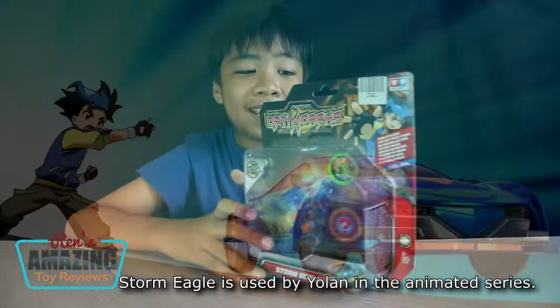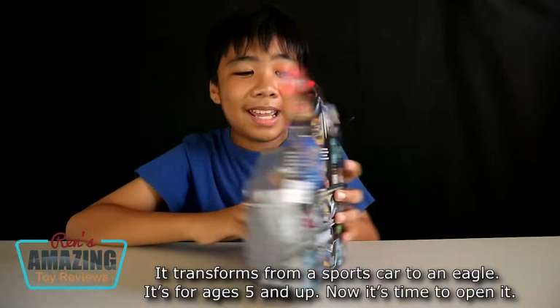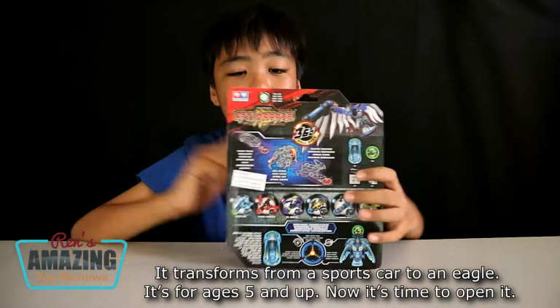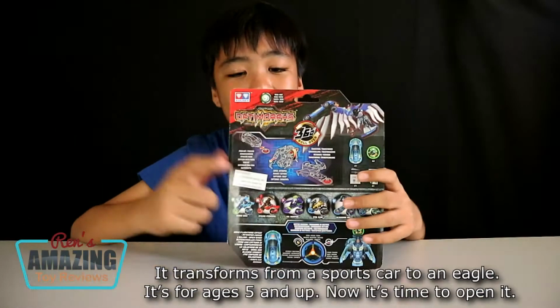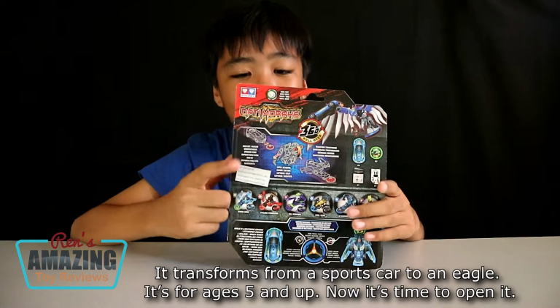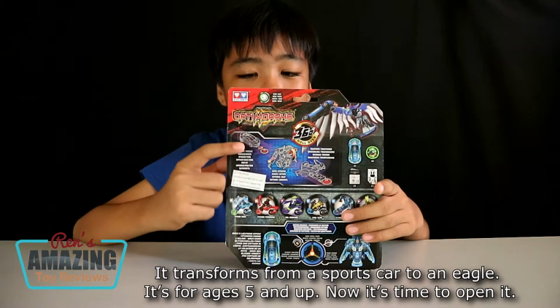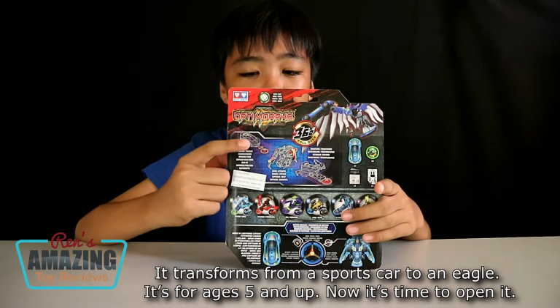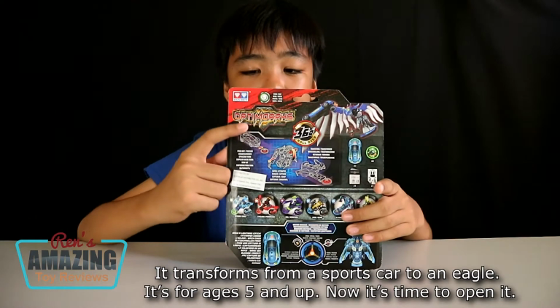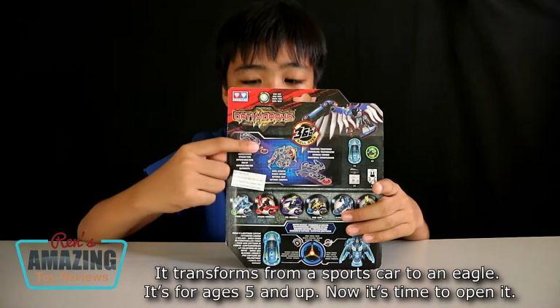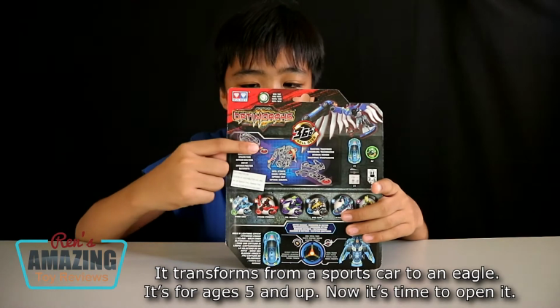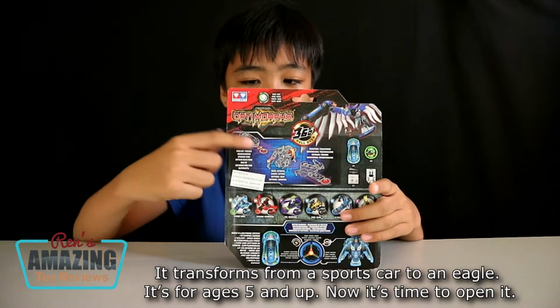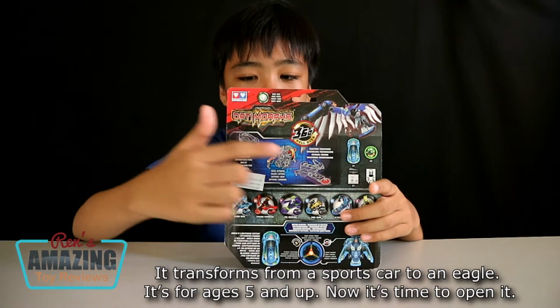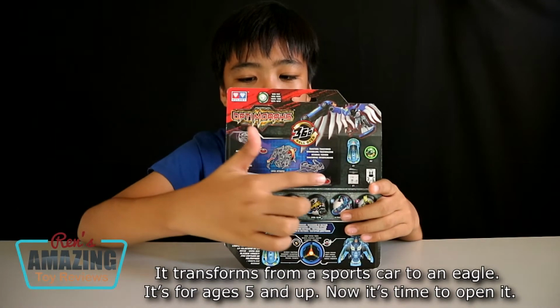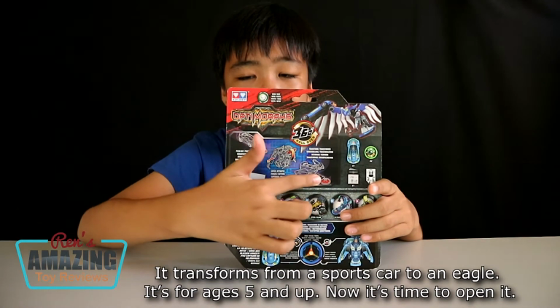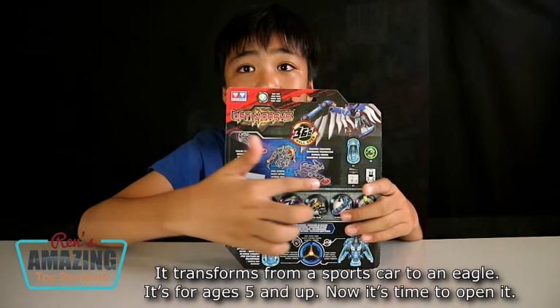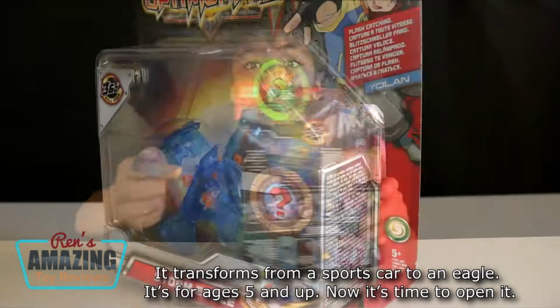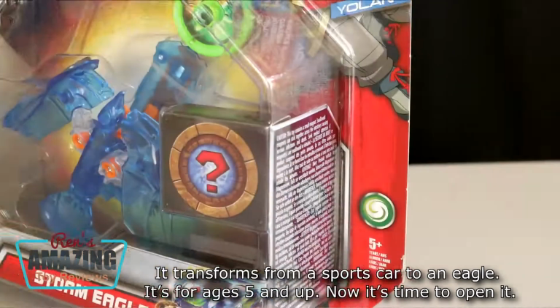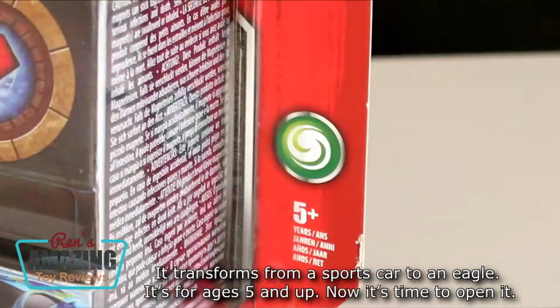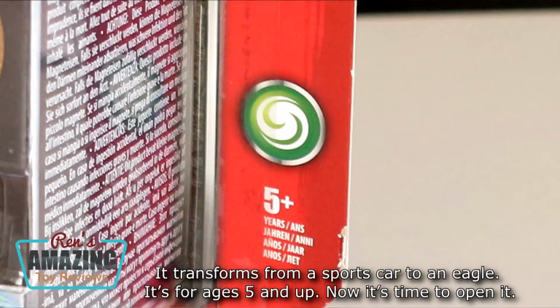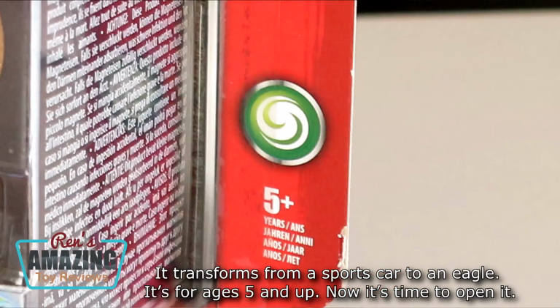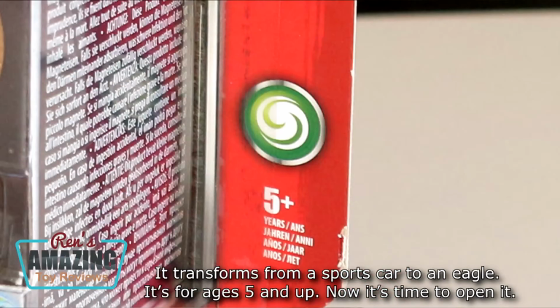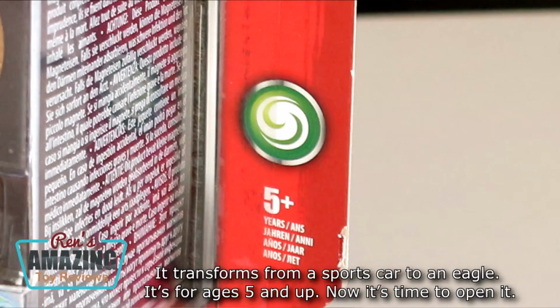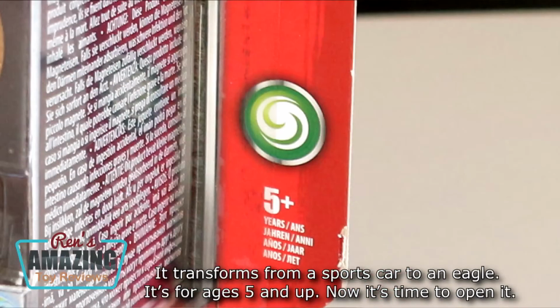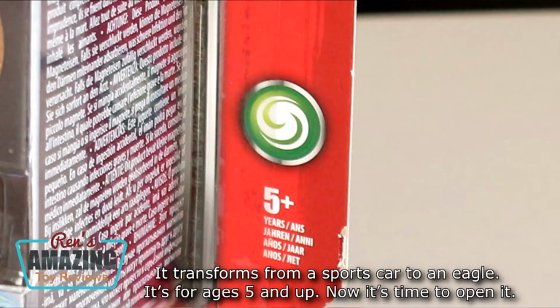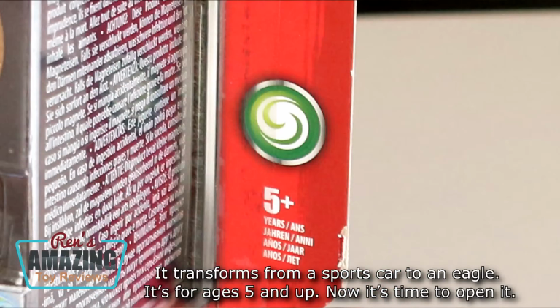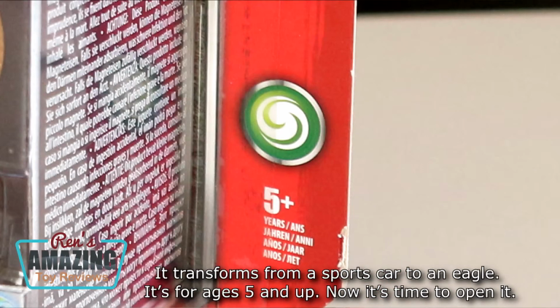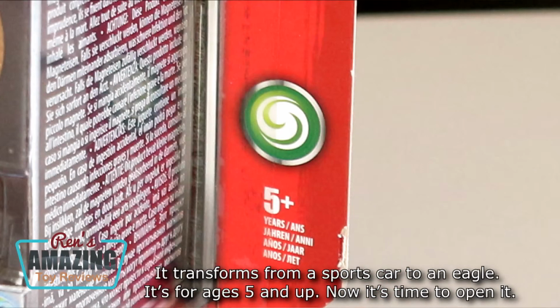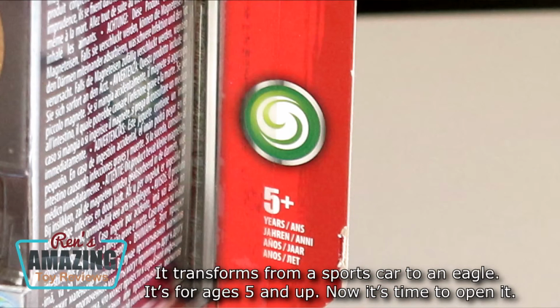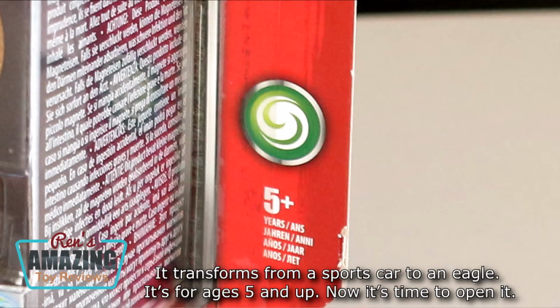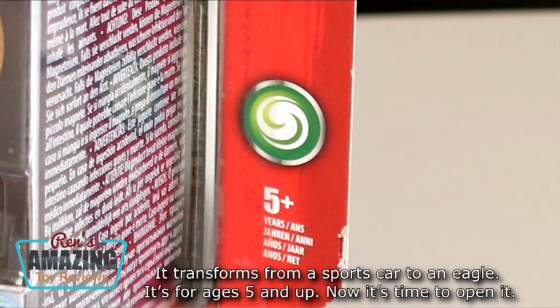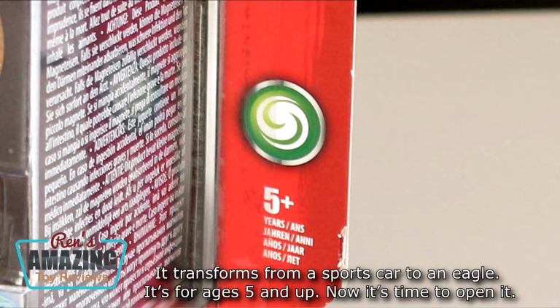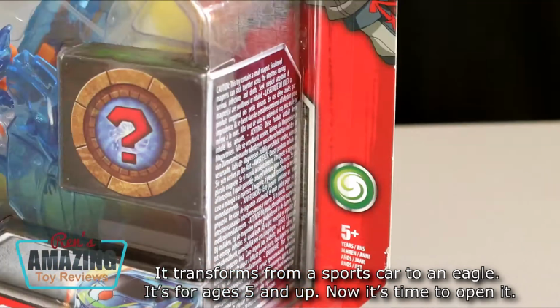It transforms from a sports car to an eagle. It's for ages 5 and up. Now let's open.